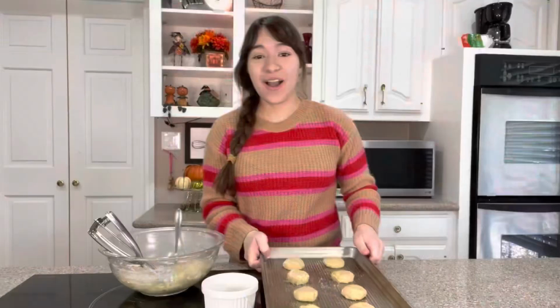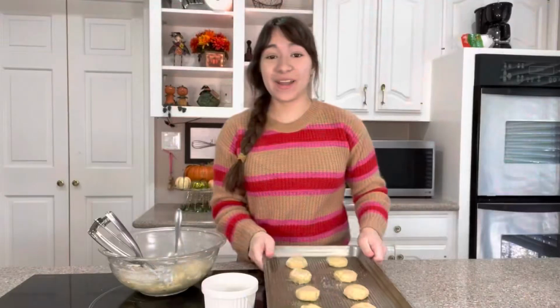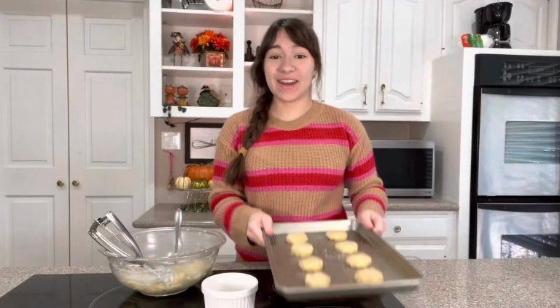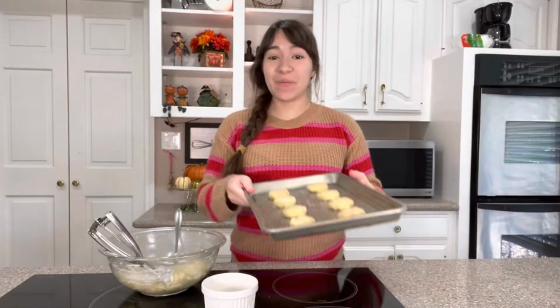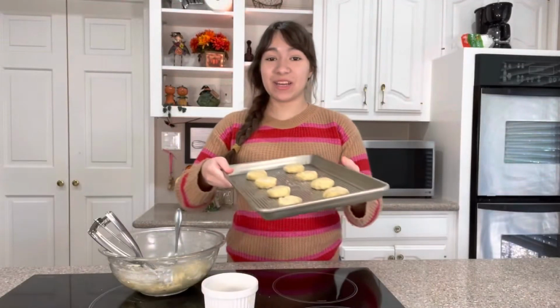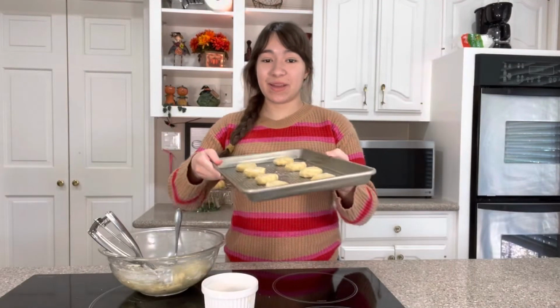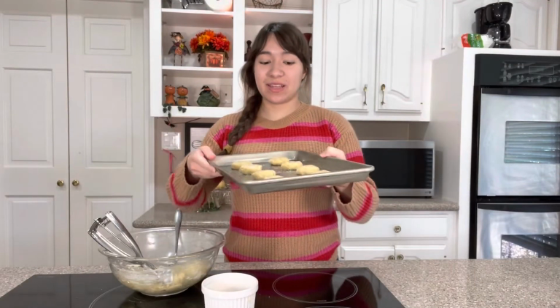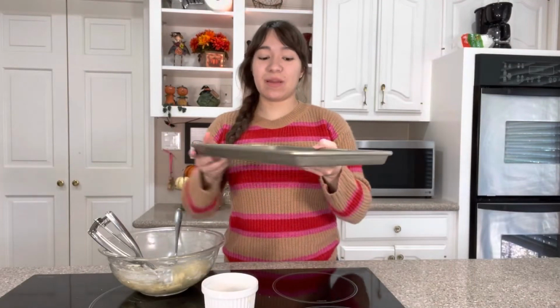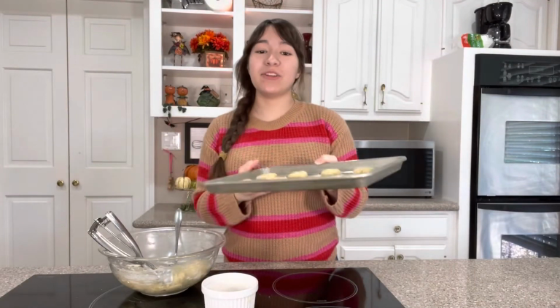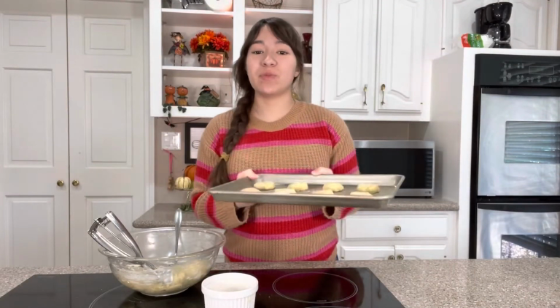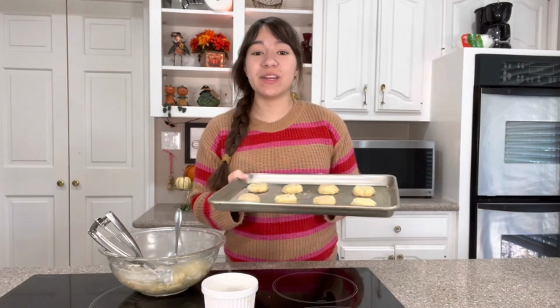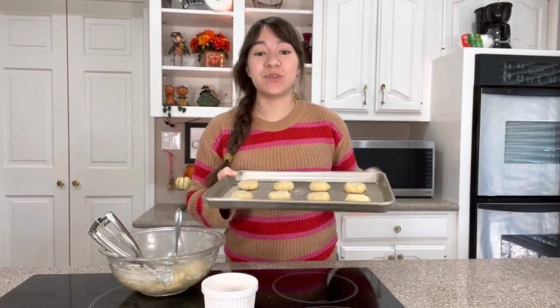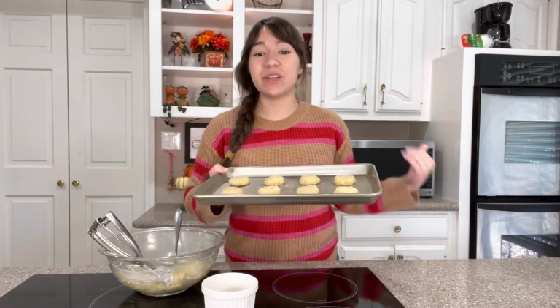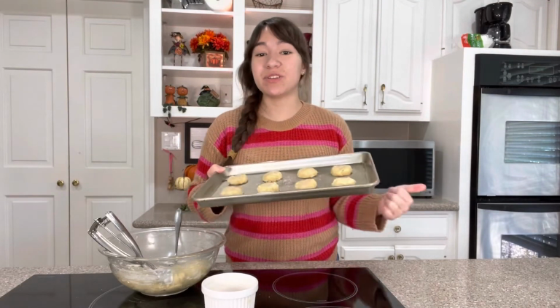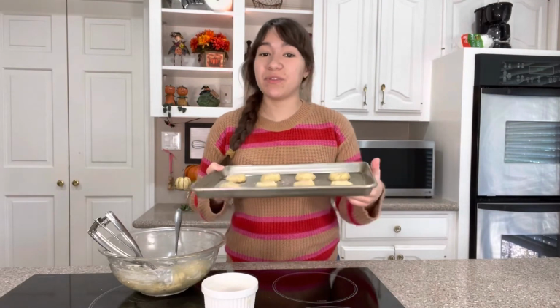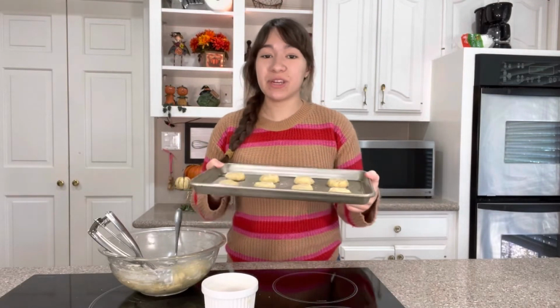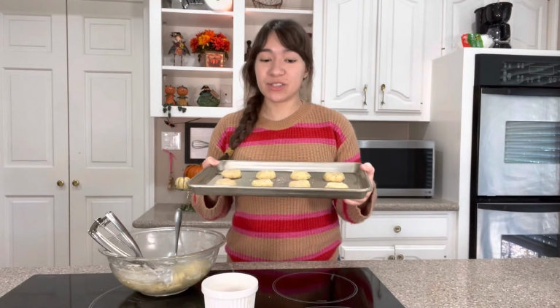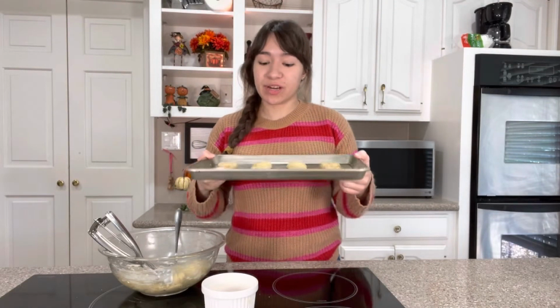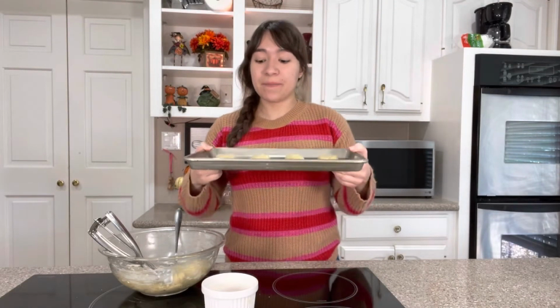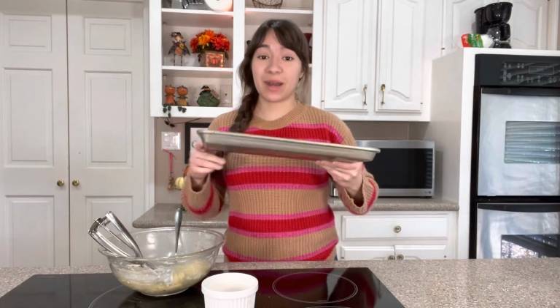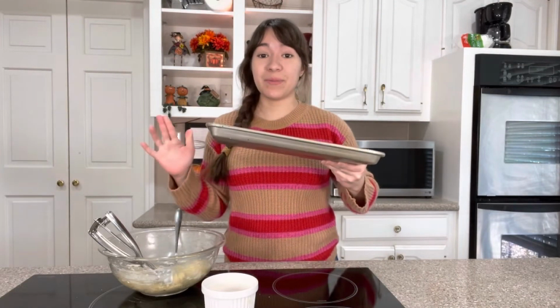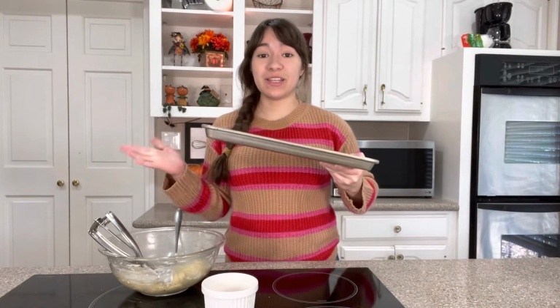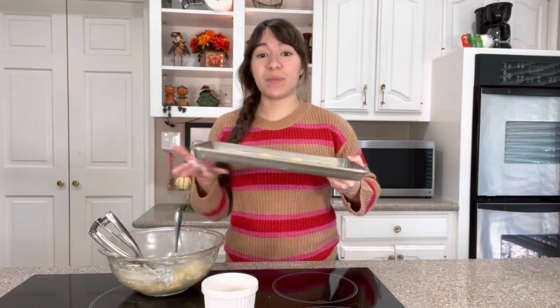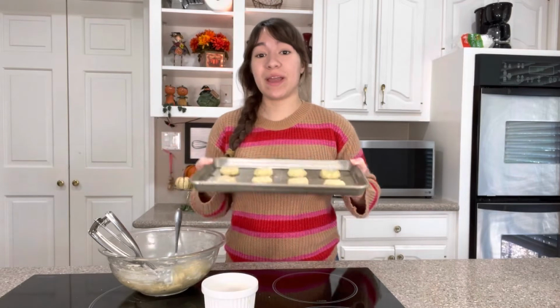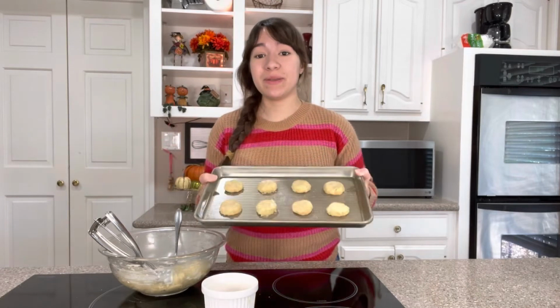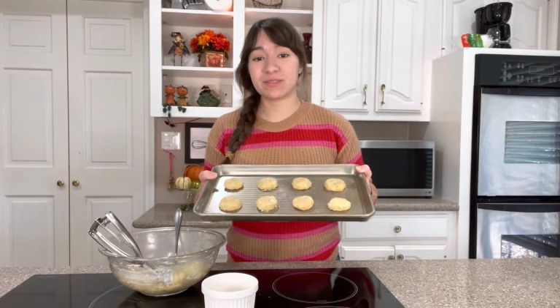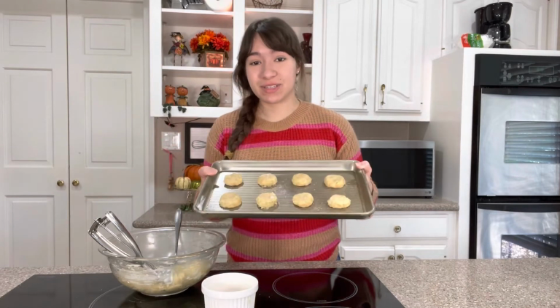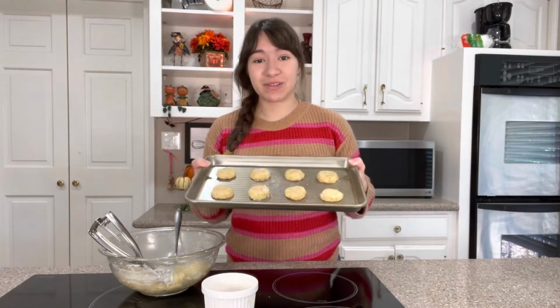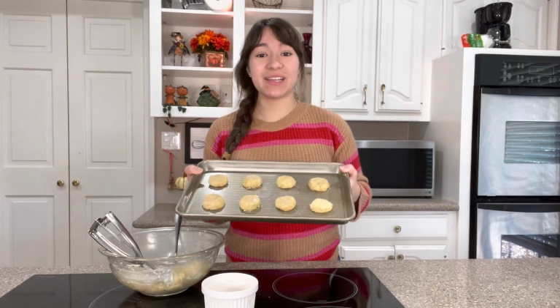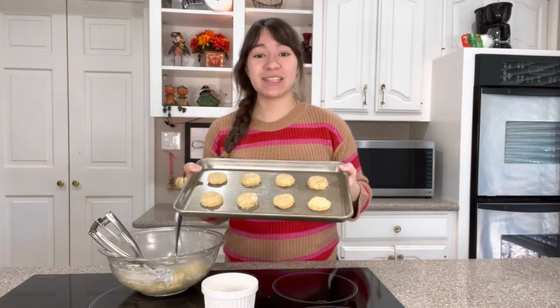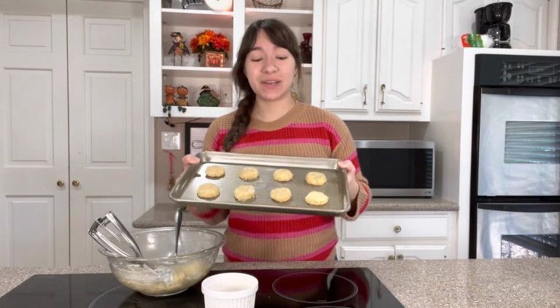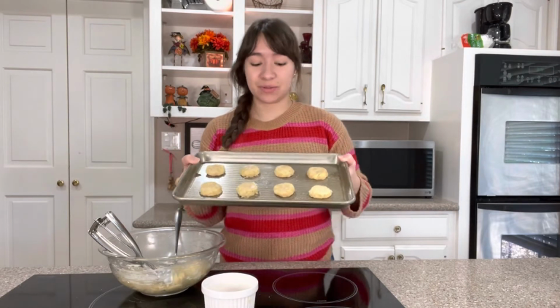Now I'm ready to bake these. My oven is preheated to 350 degrees Fahrenheit and I'm going to bake these for about eight minutes or until they're nicely golden.